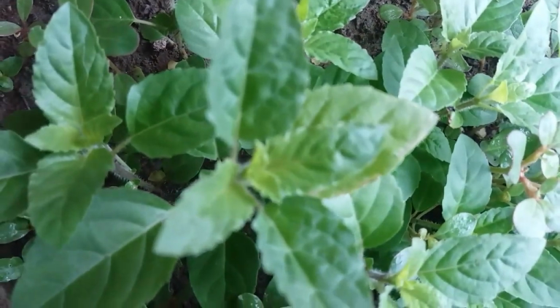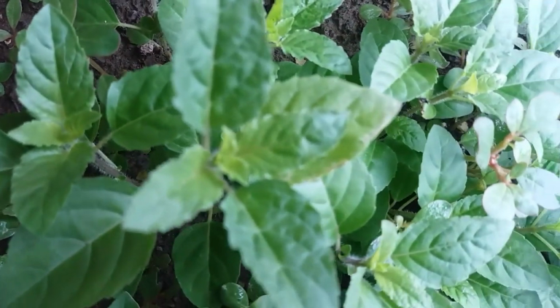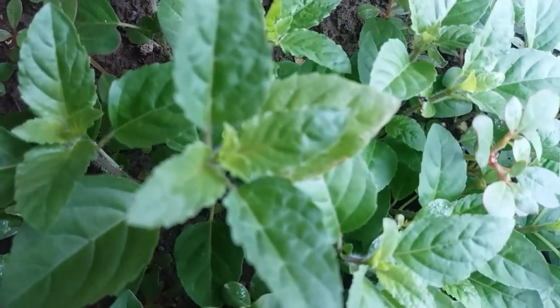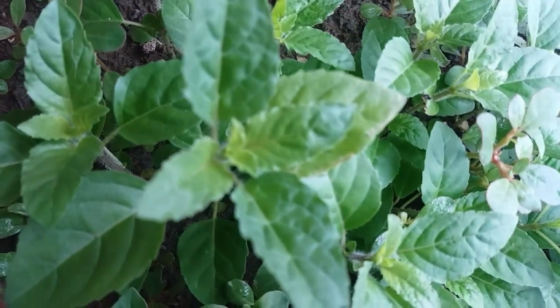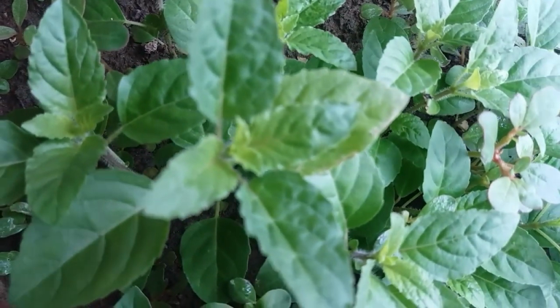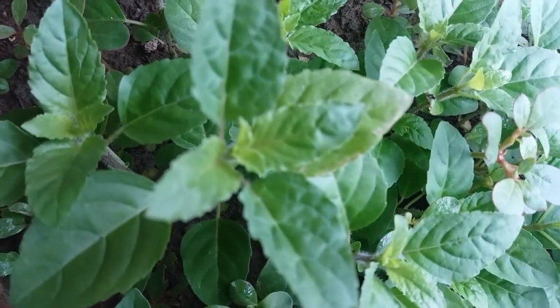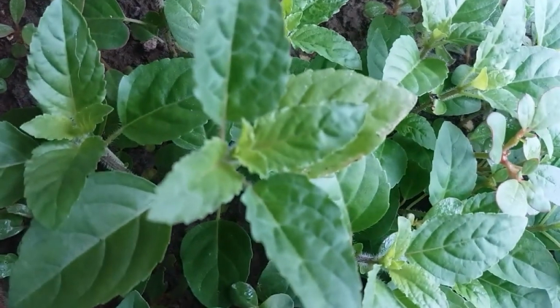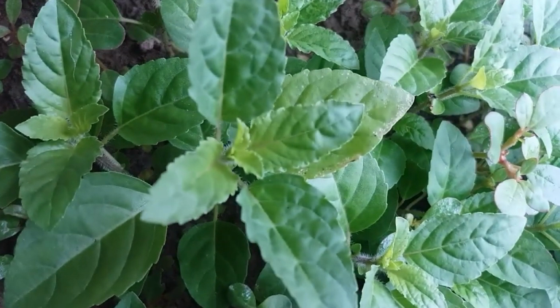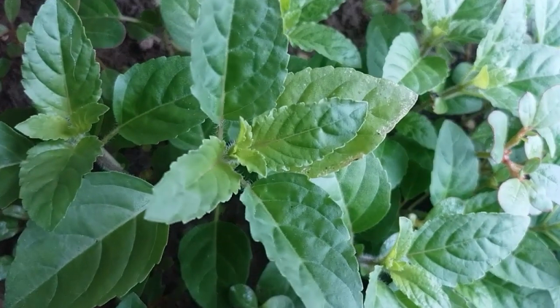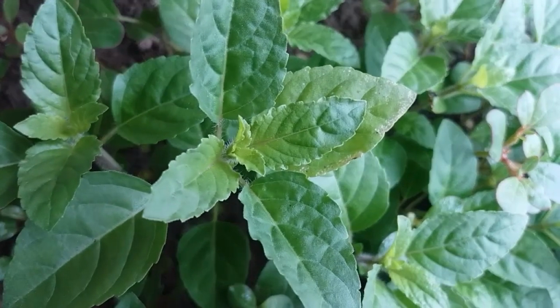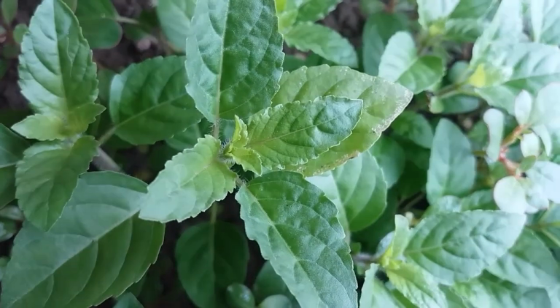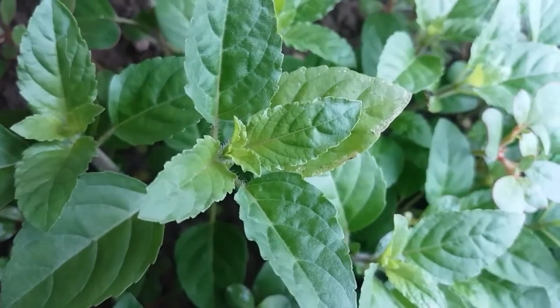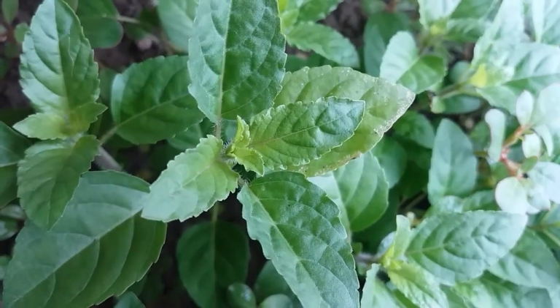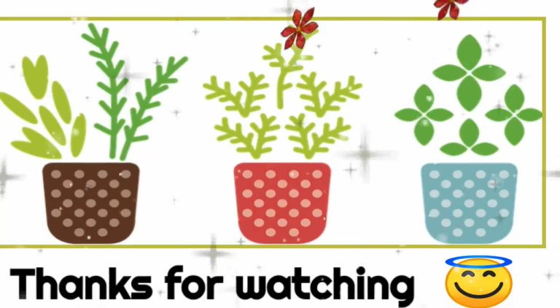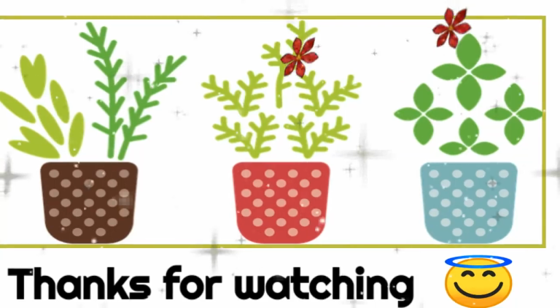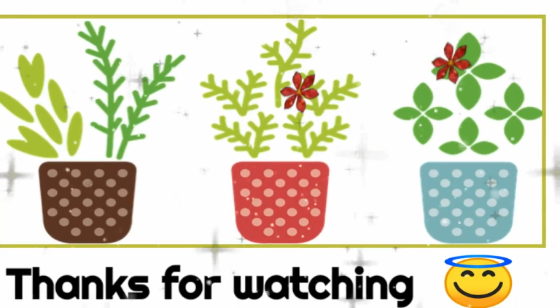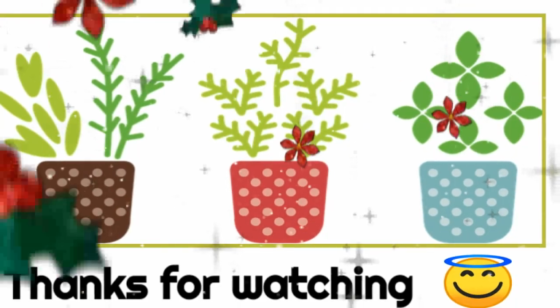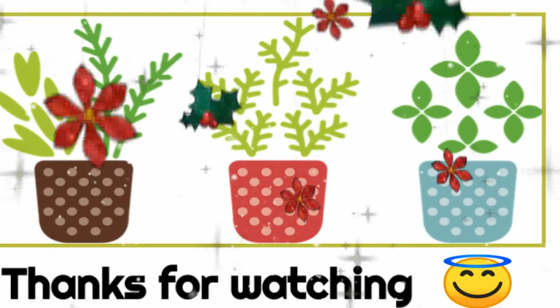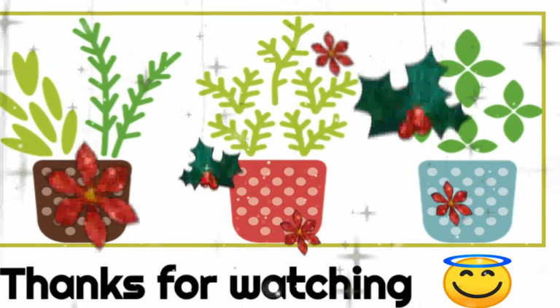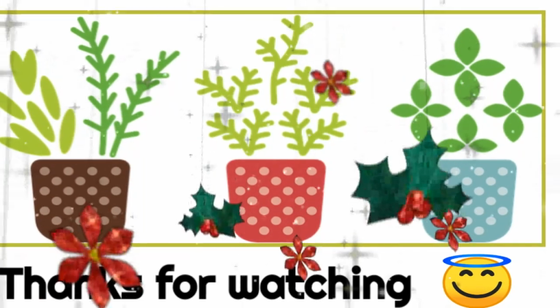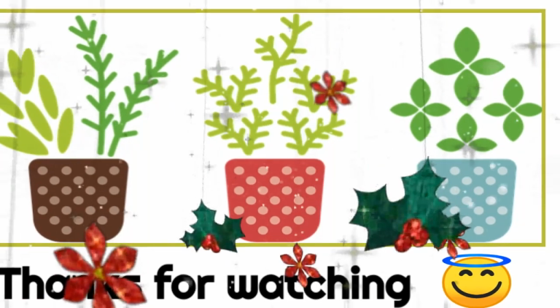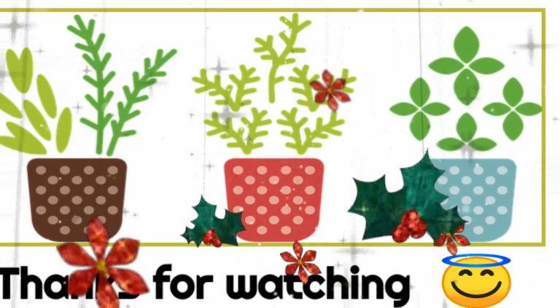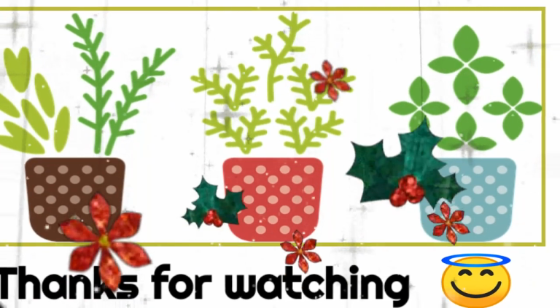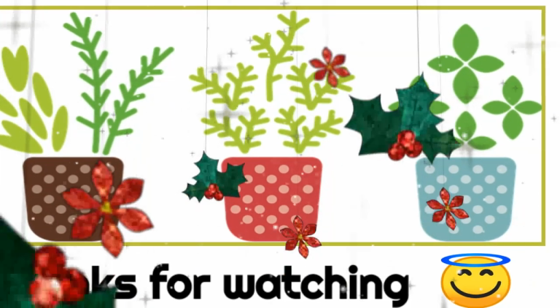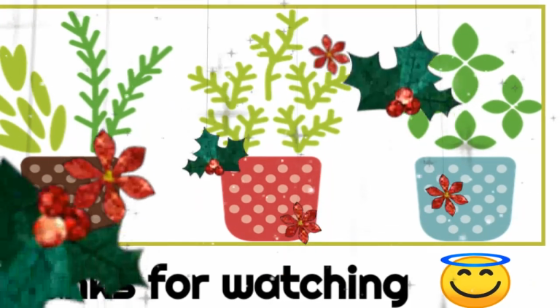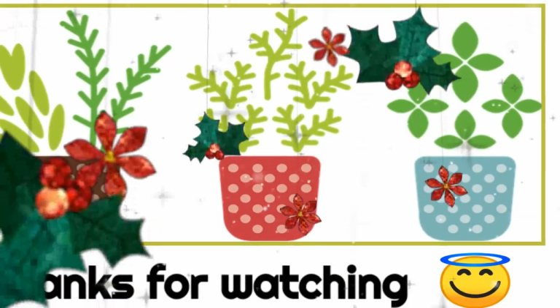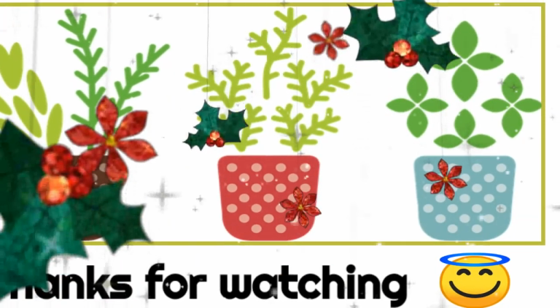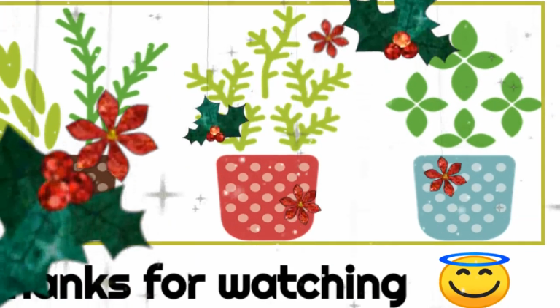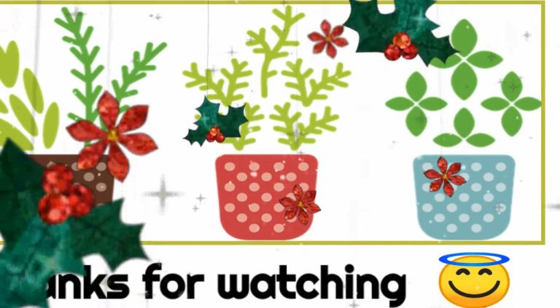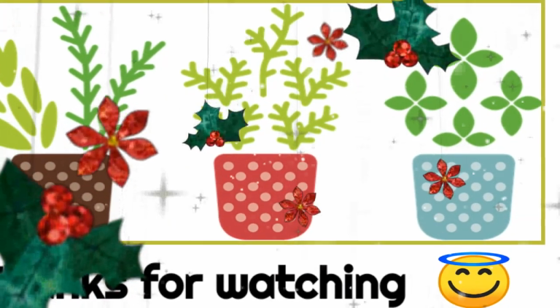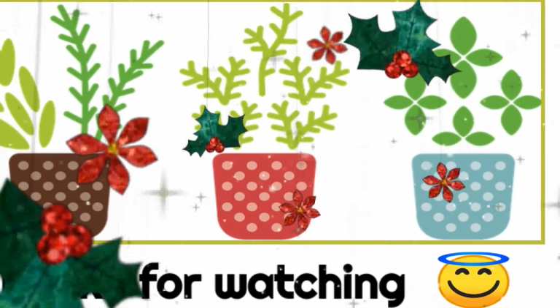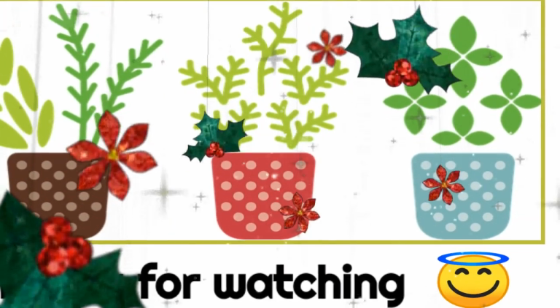Okay friends, bye! Thanks for watching the video. Stay connected.